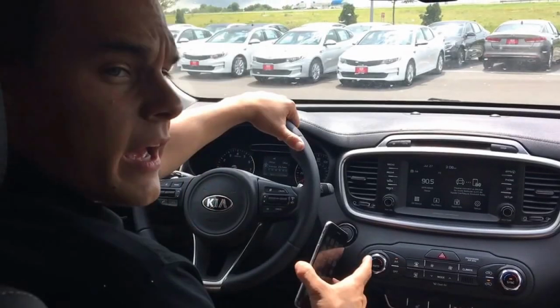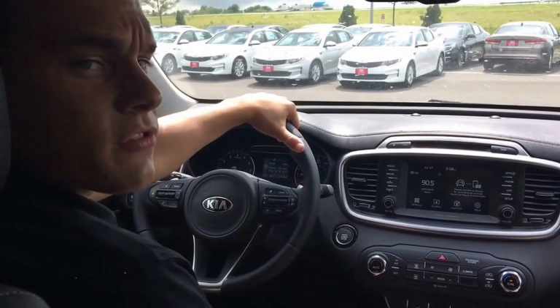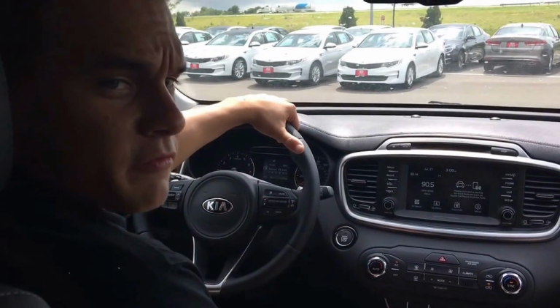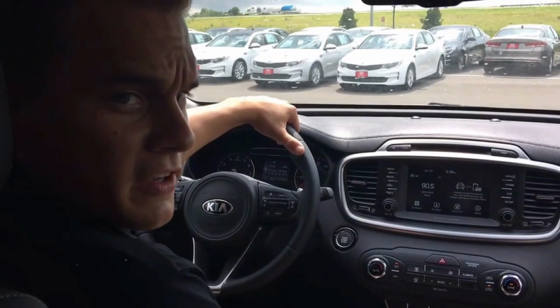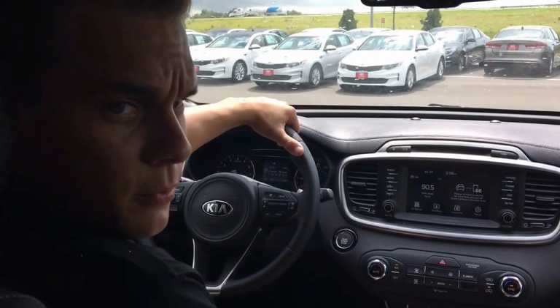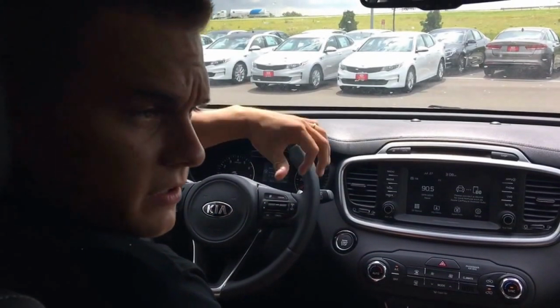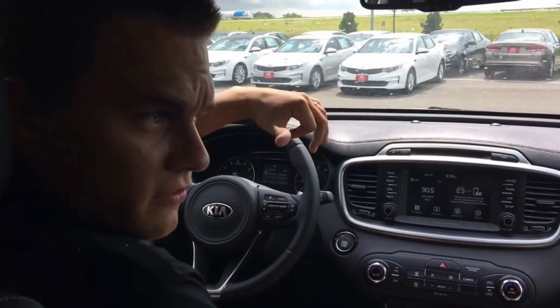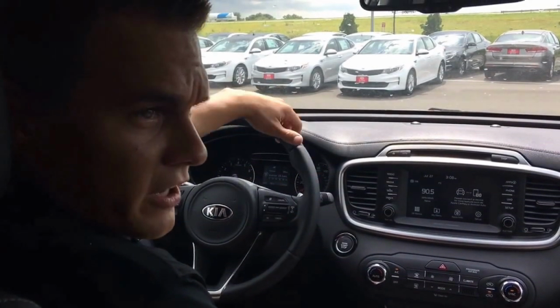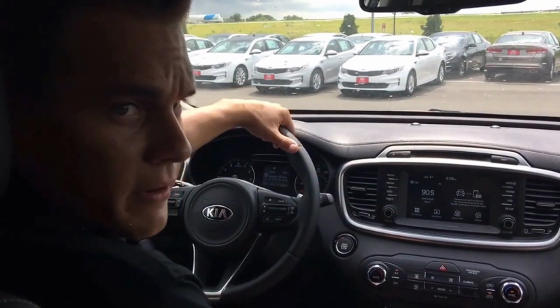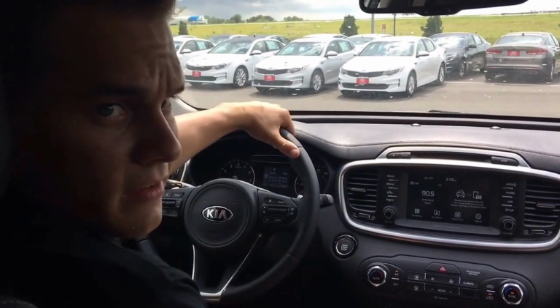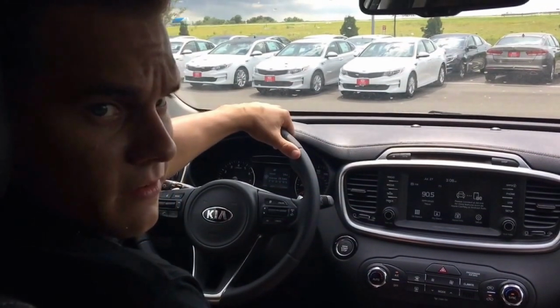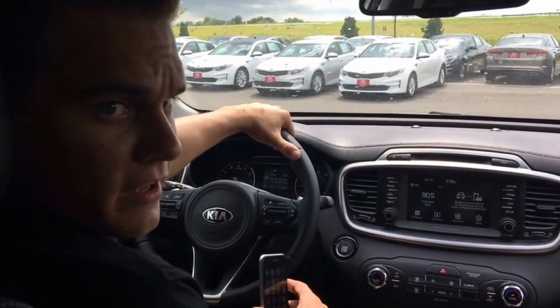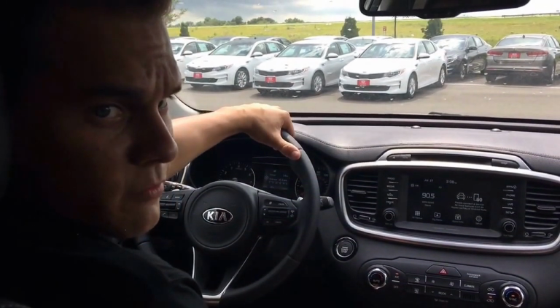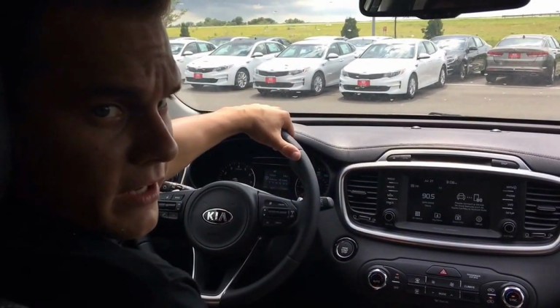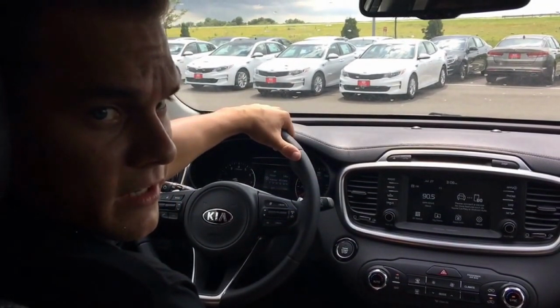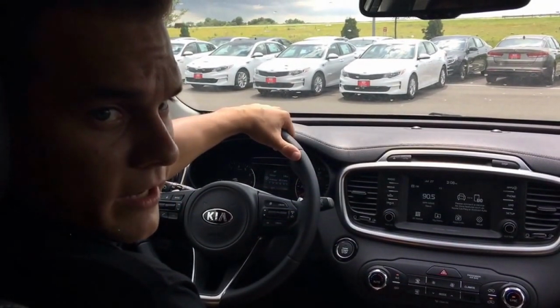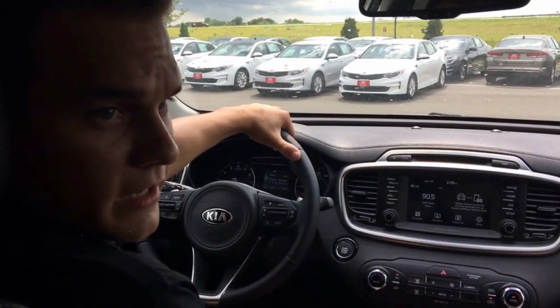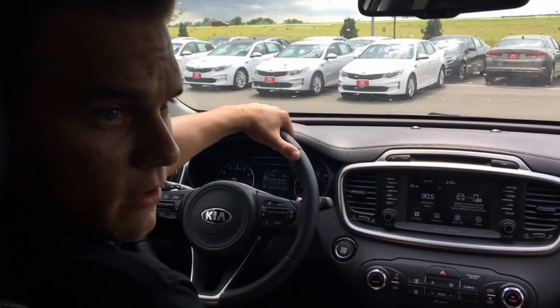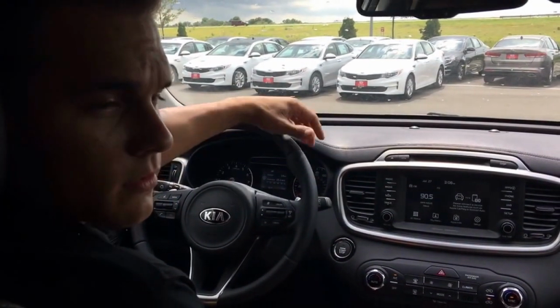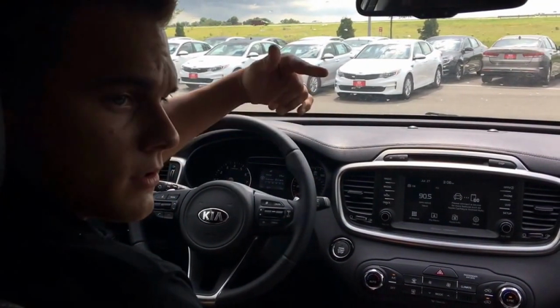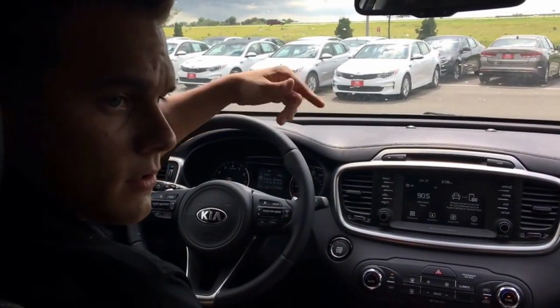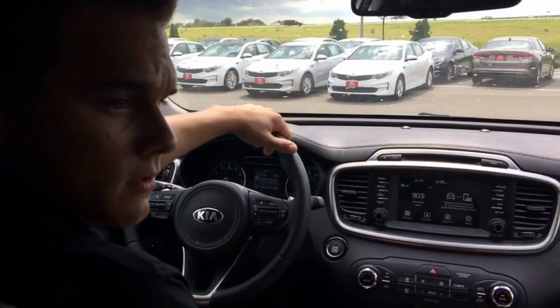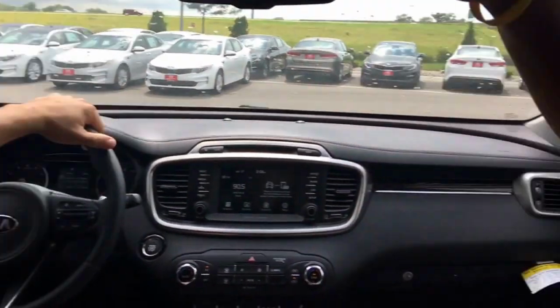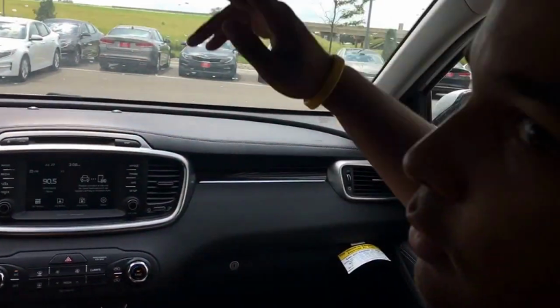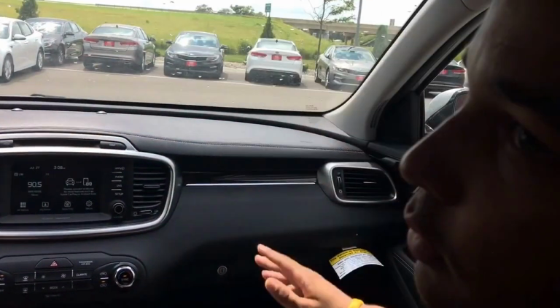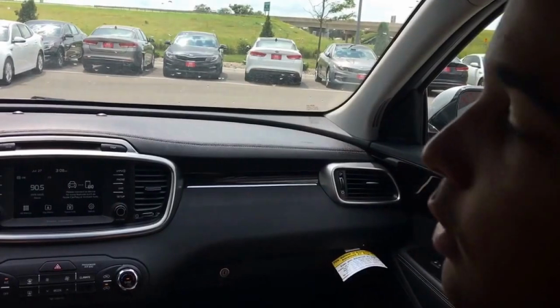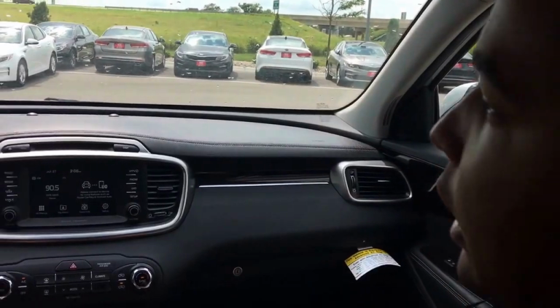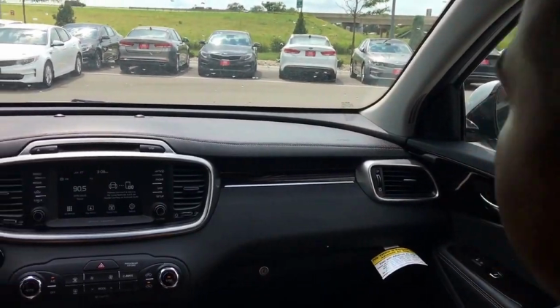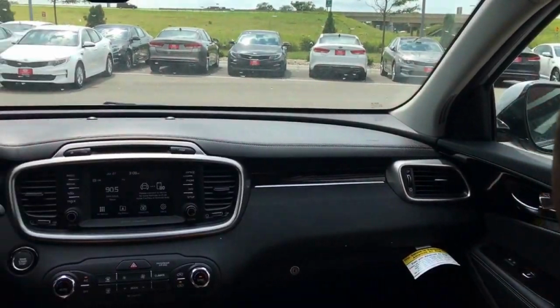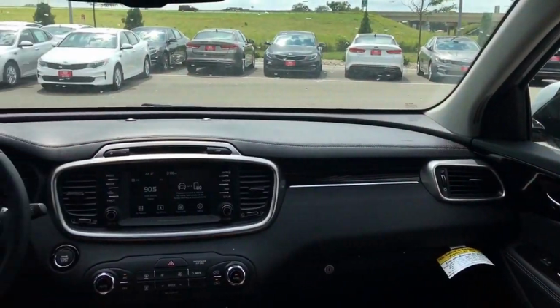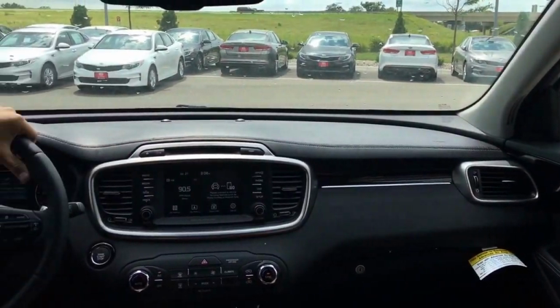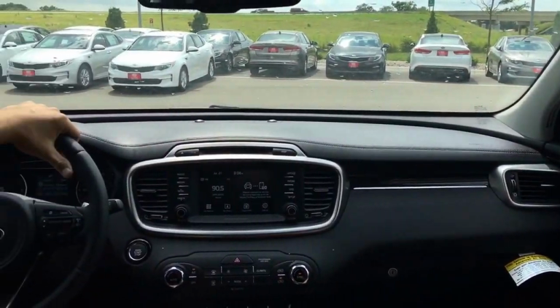Hey, what's up Facebook? This is Jake Bennett, salesman at Kia Mankato. I'm Trey Hobson, salesman at Mankato as well.